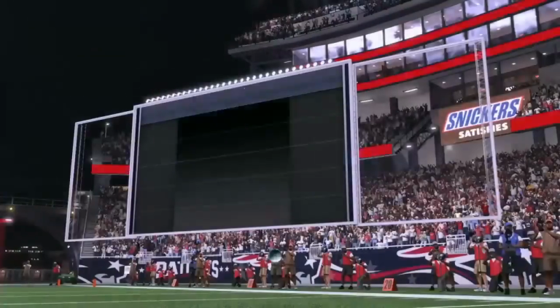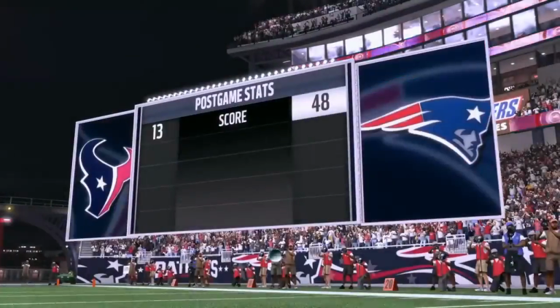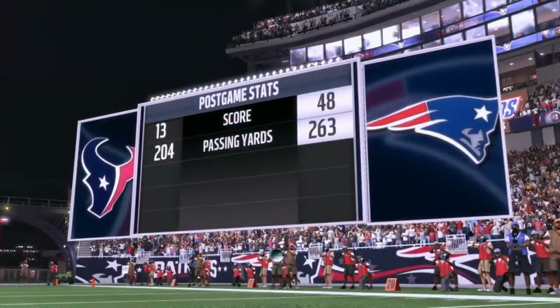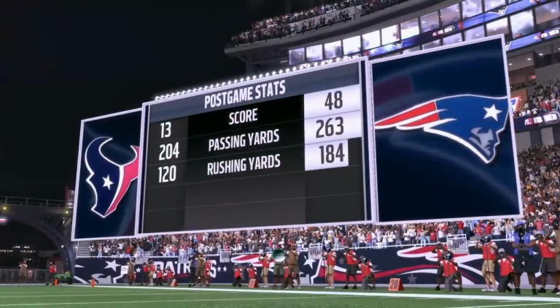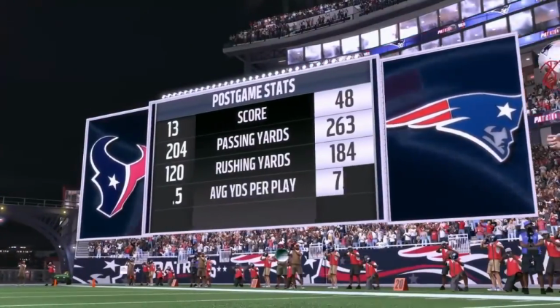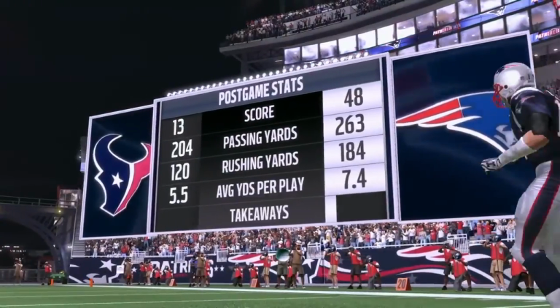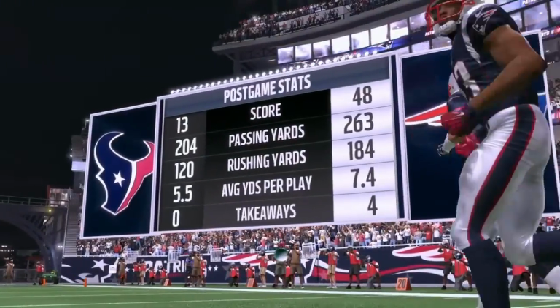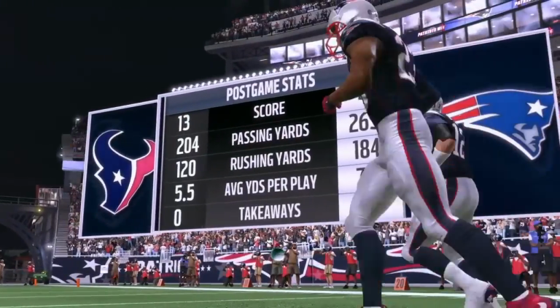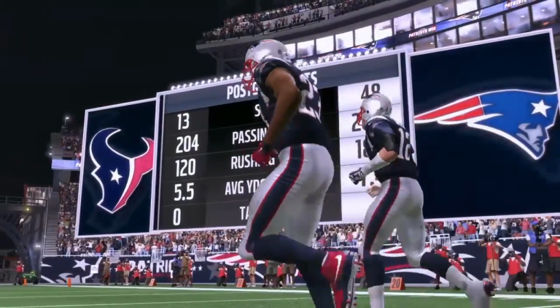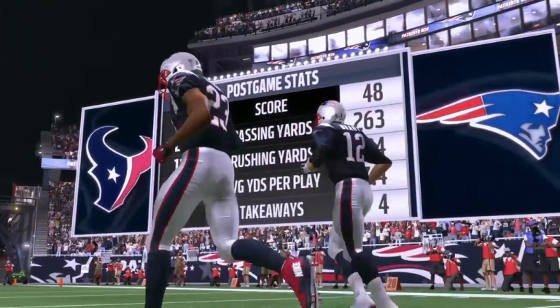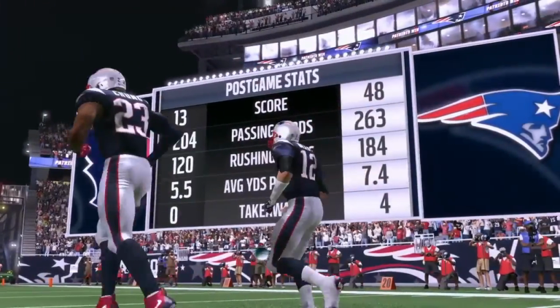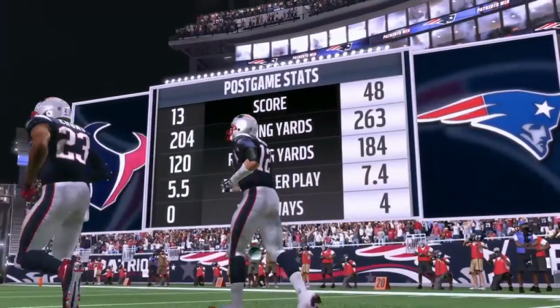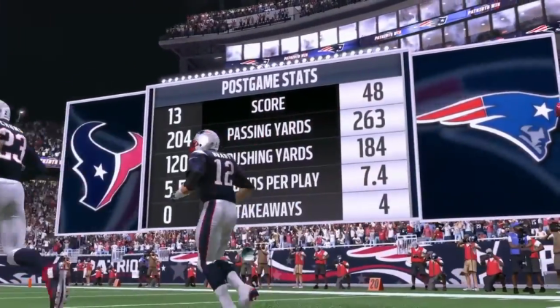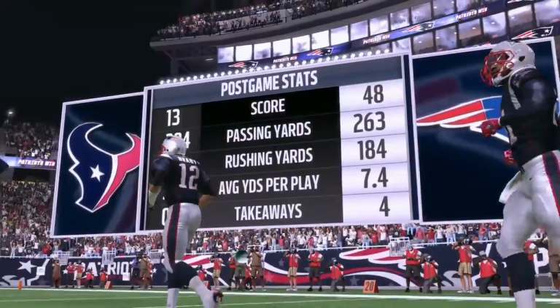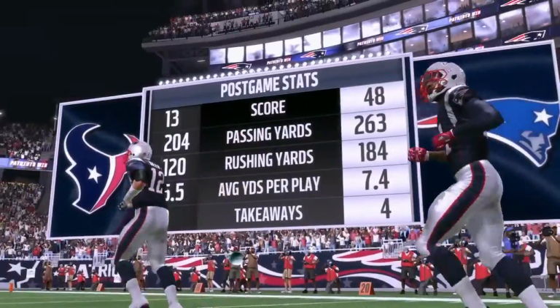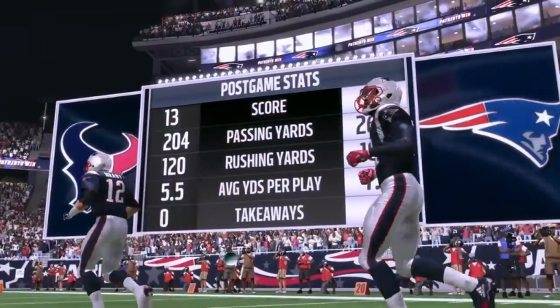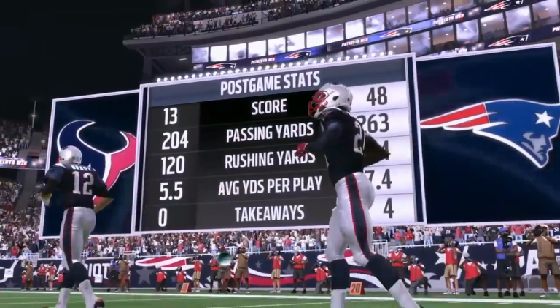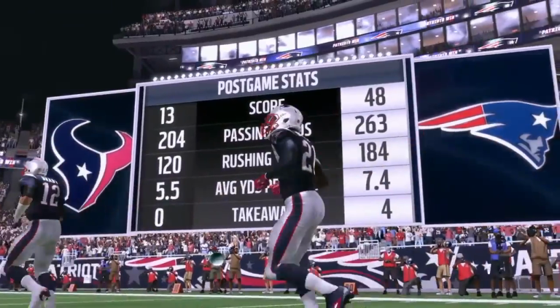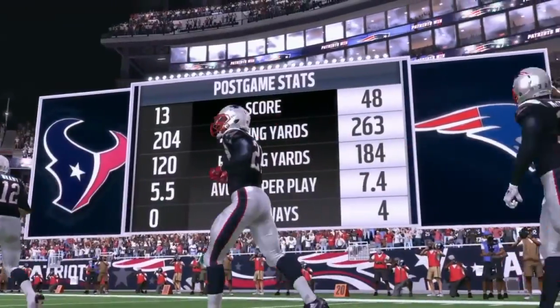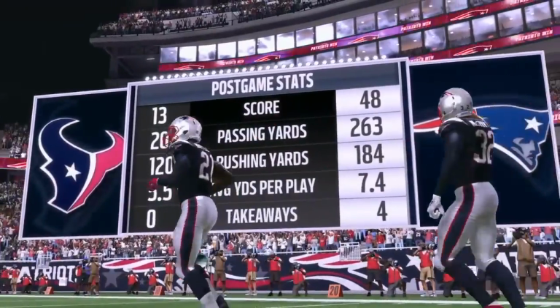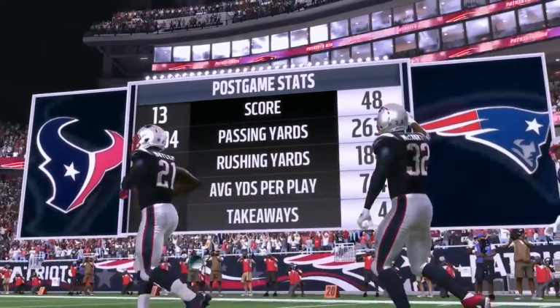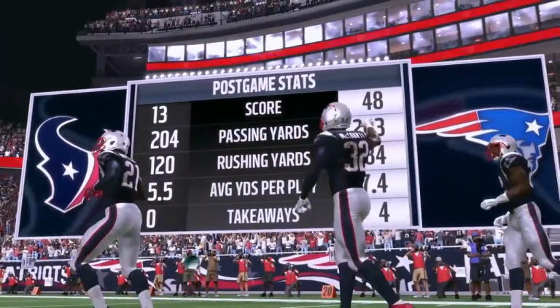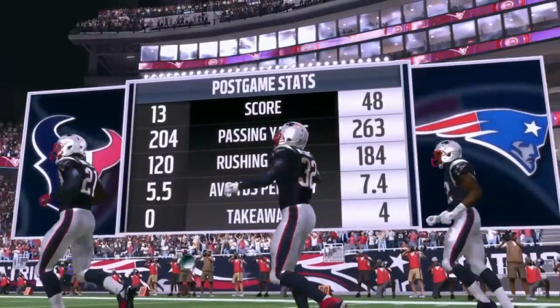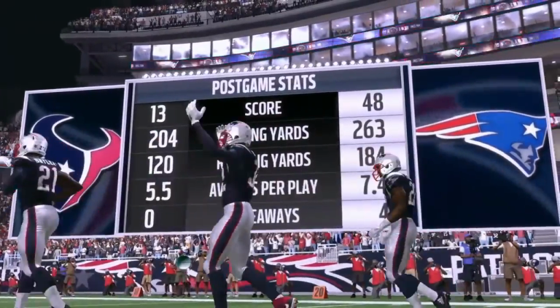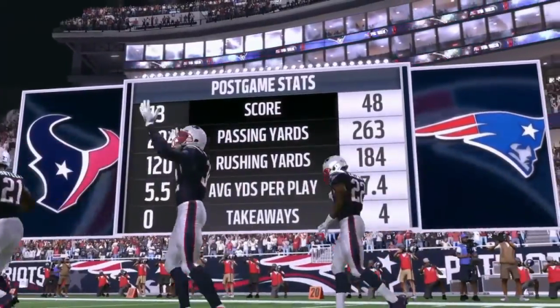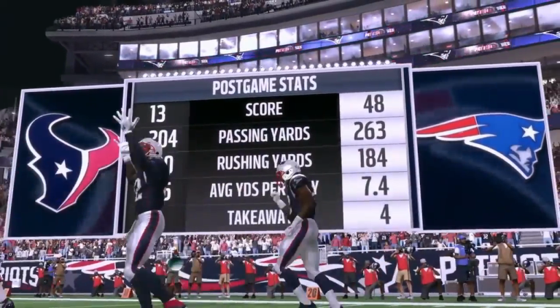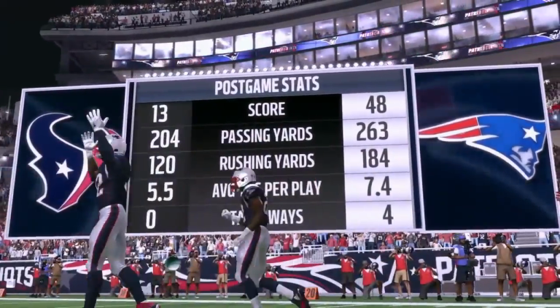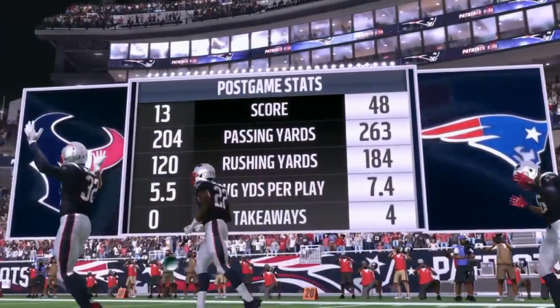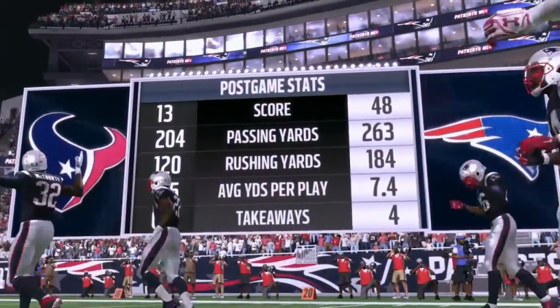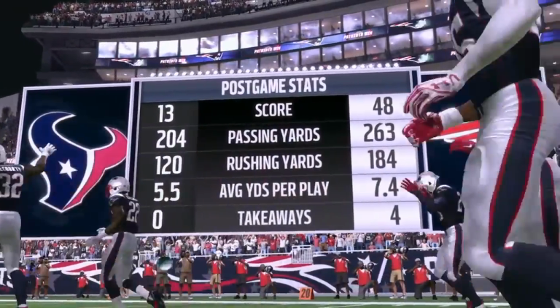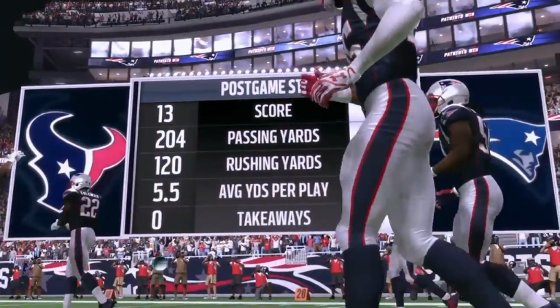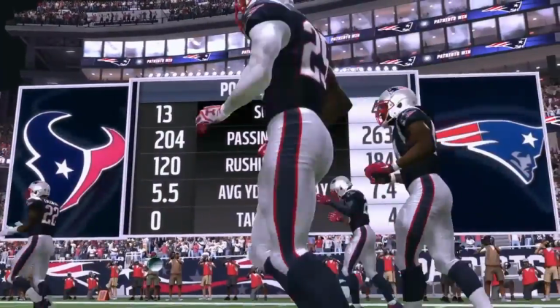That'll do it for us. For Charles Davis and all our crew, I'm Brandon Gaughan. You've been watching the NFL on EA Sports.